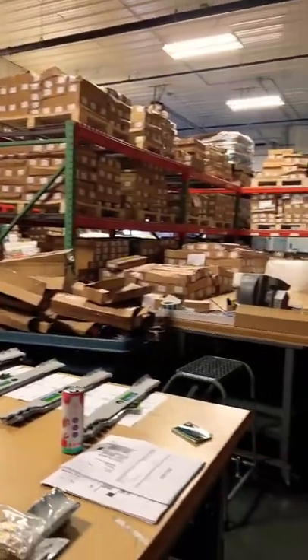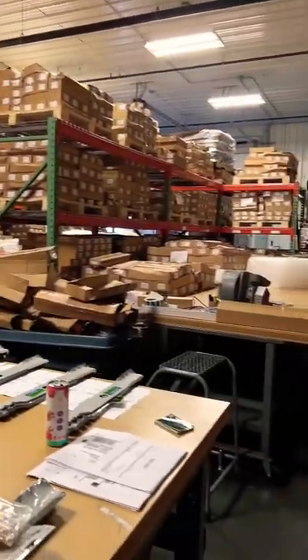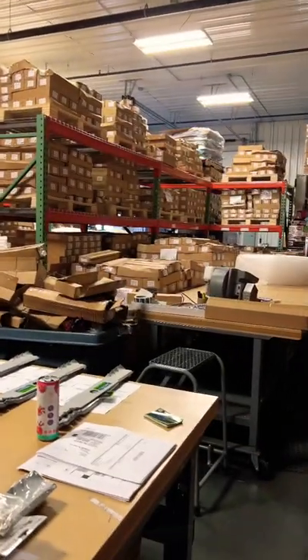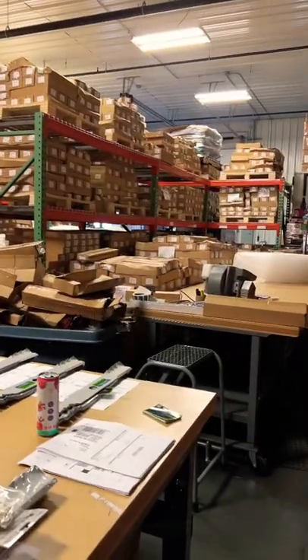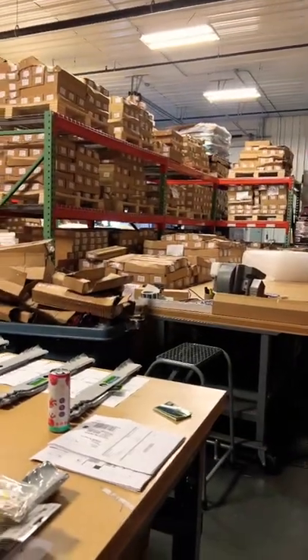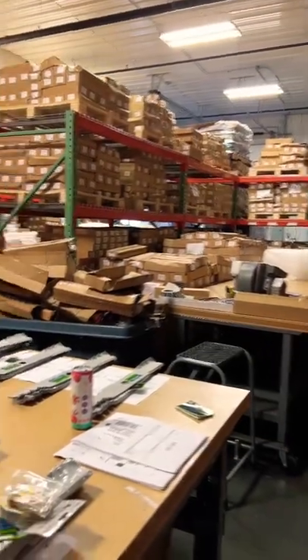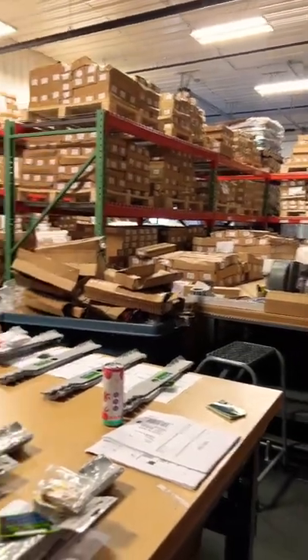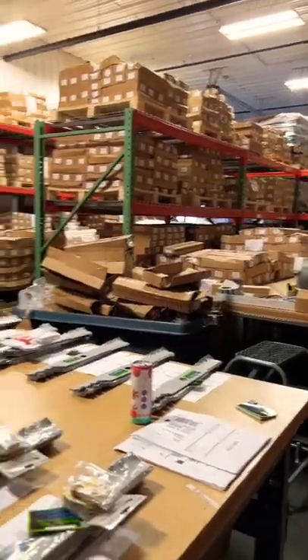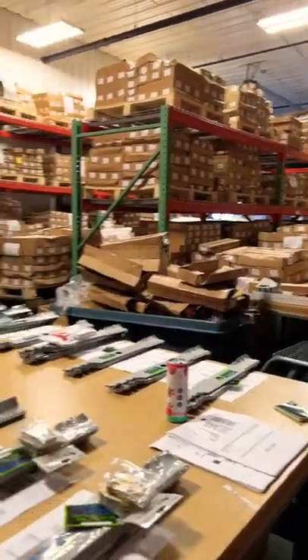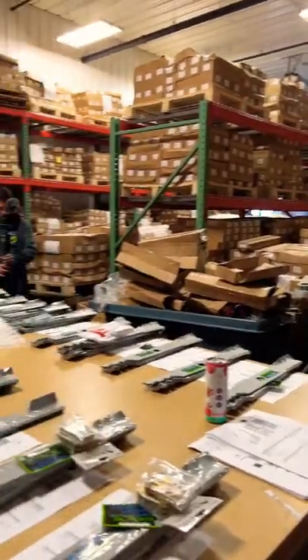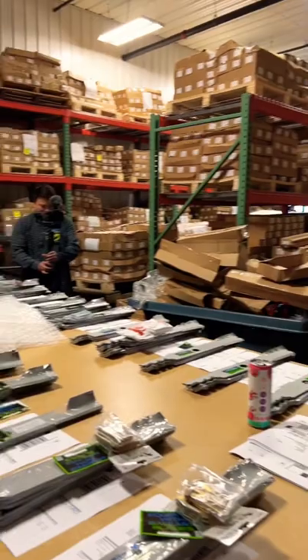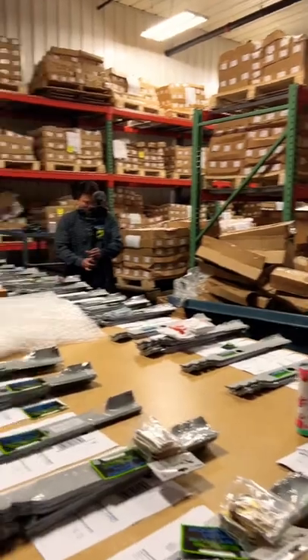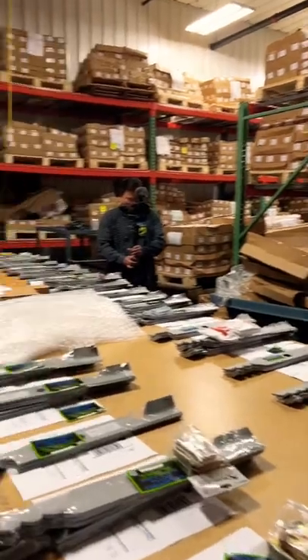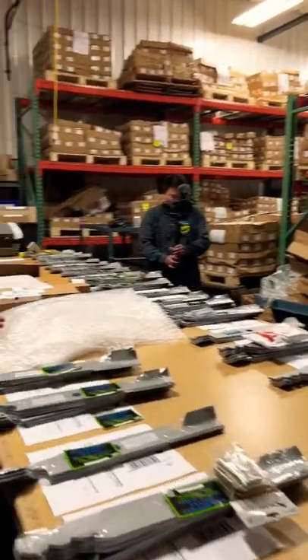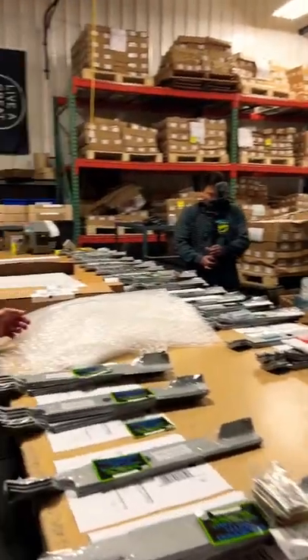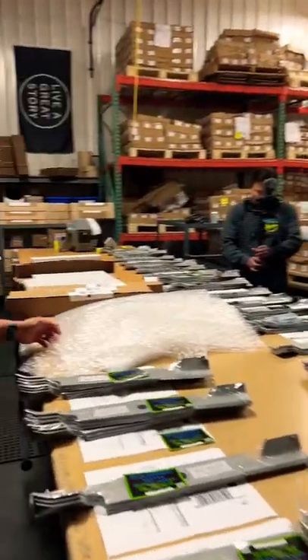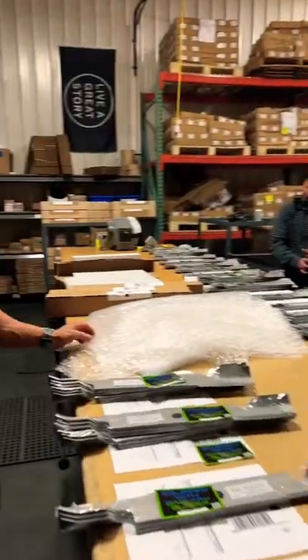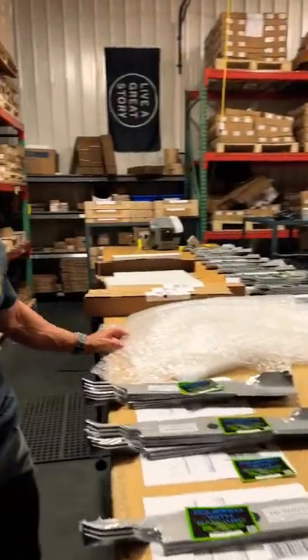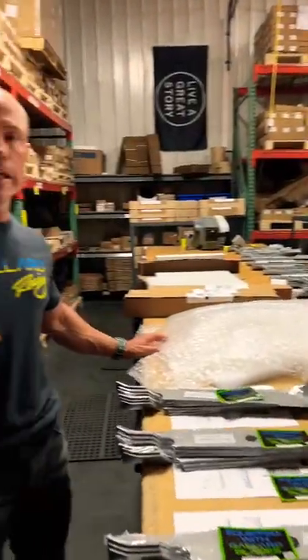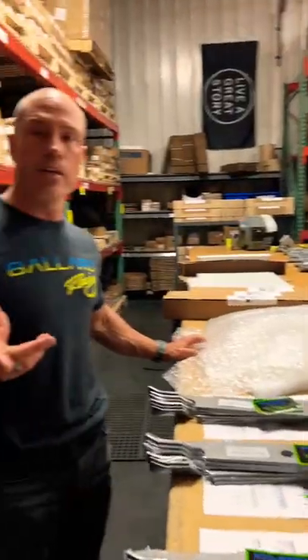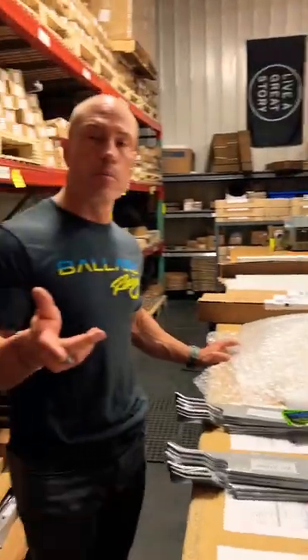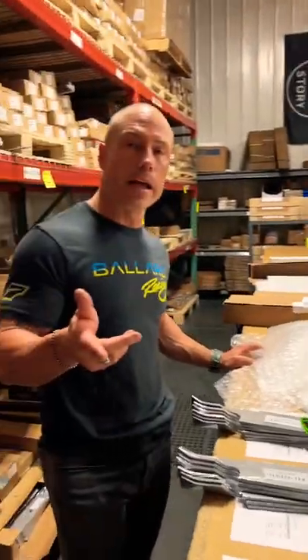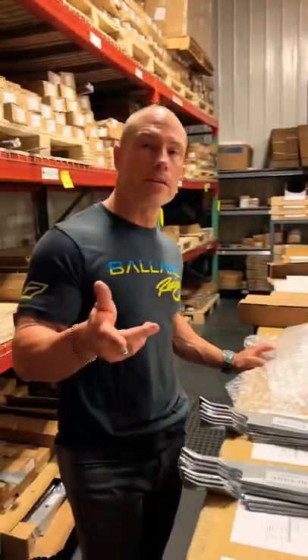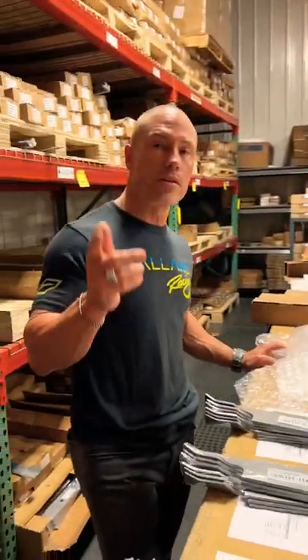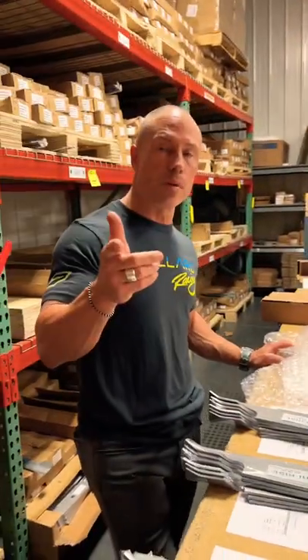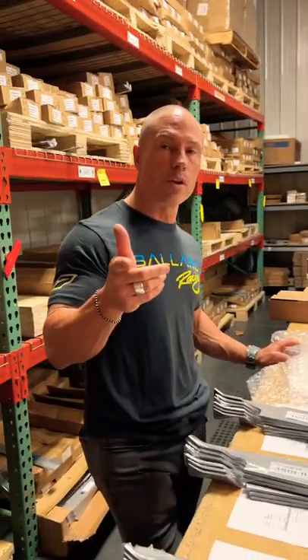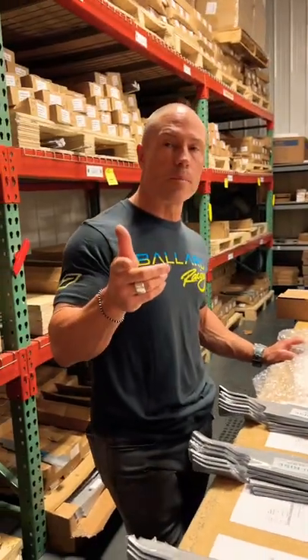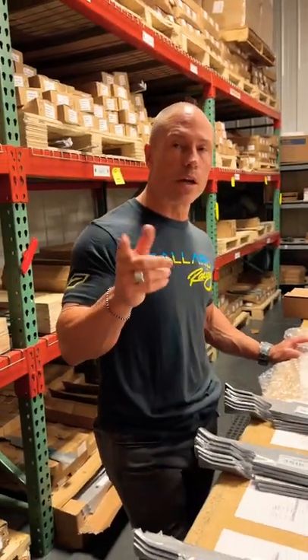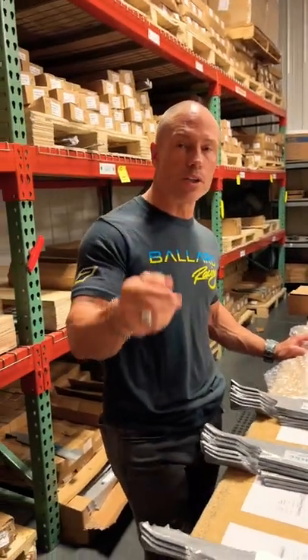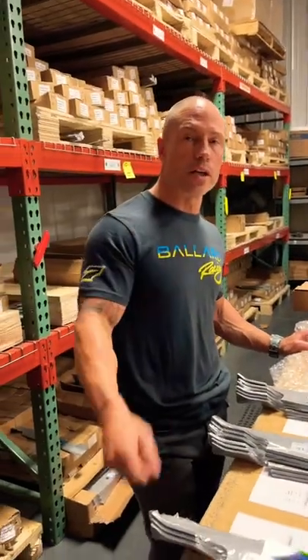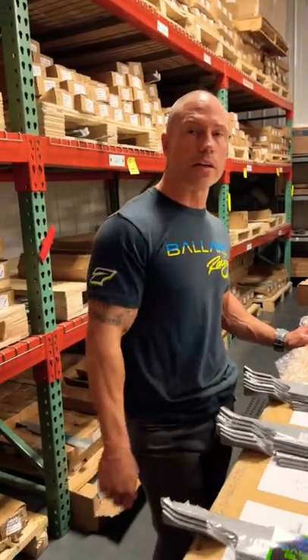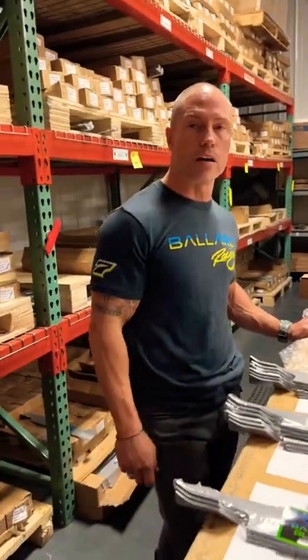So we're shipping them daily. We appreciate the support, guys. If you're needing new blades, jump on the website and we'll get you taken care of.